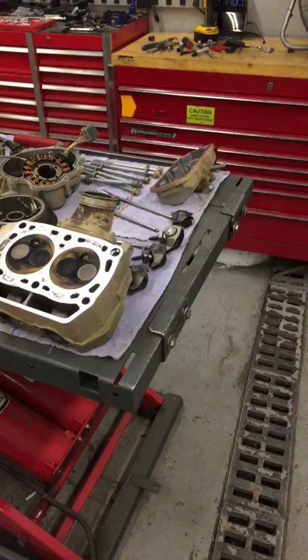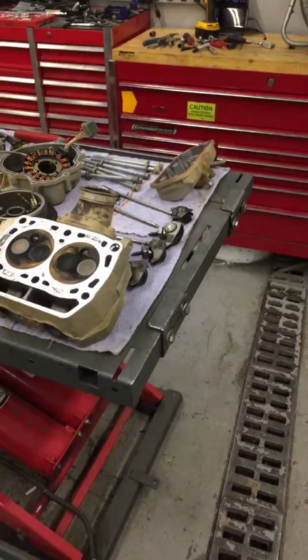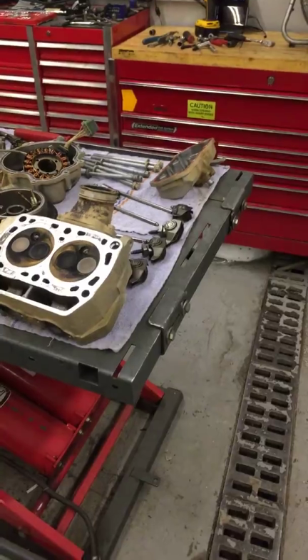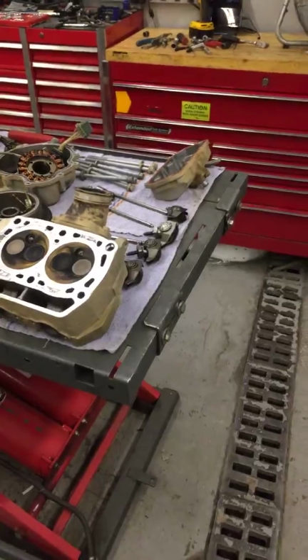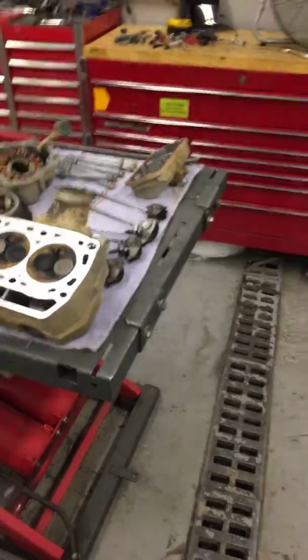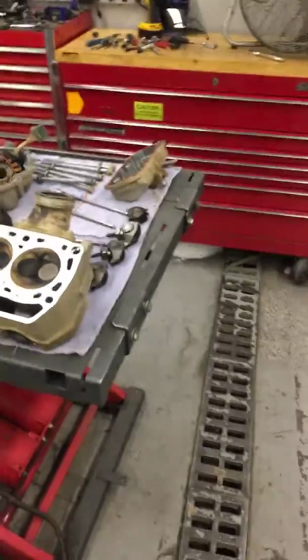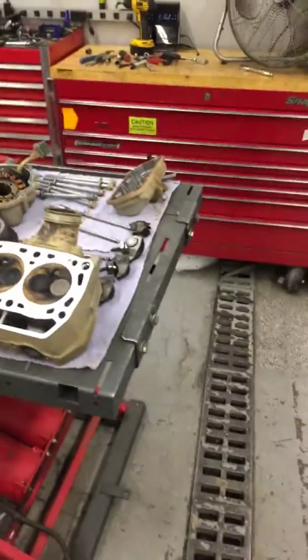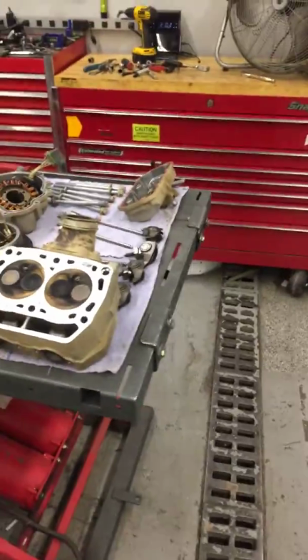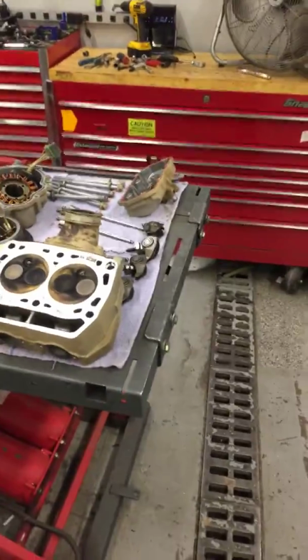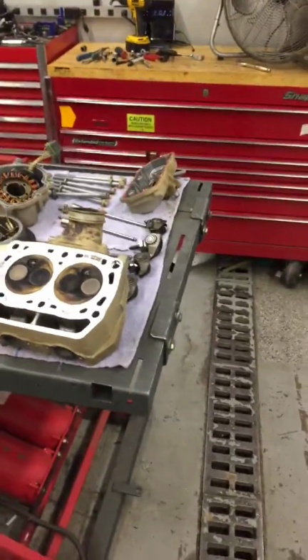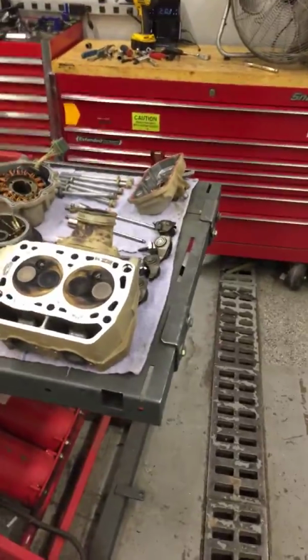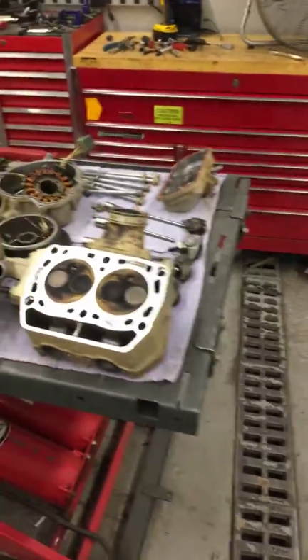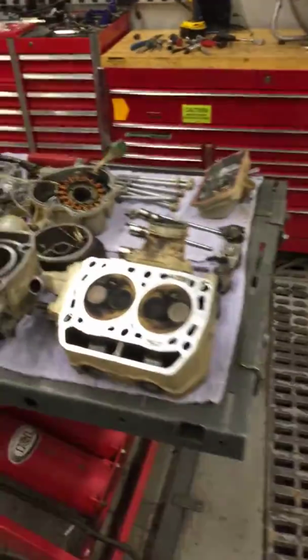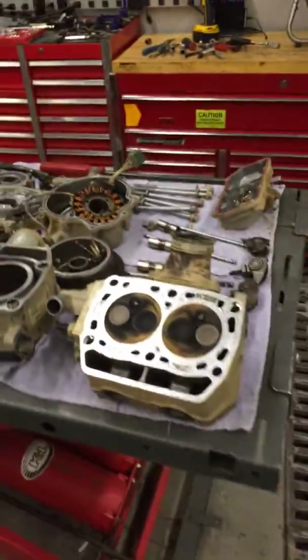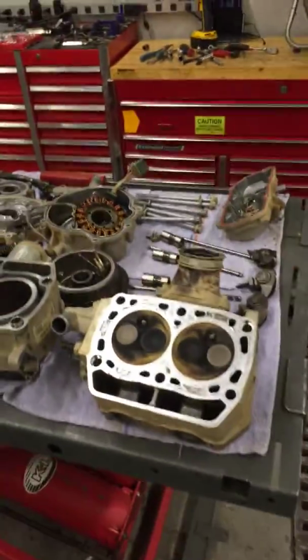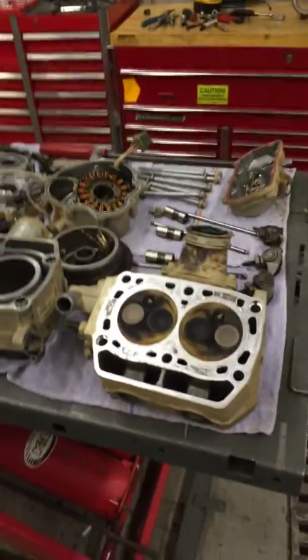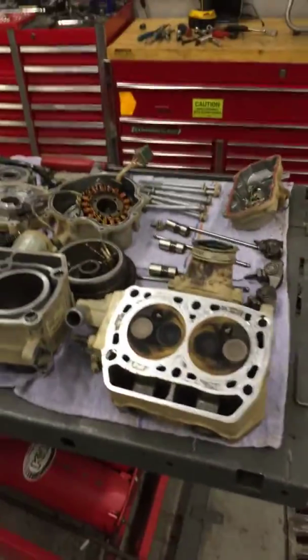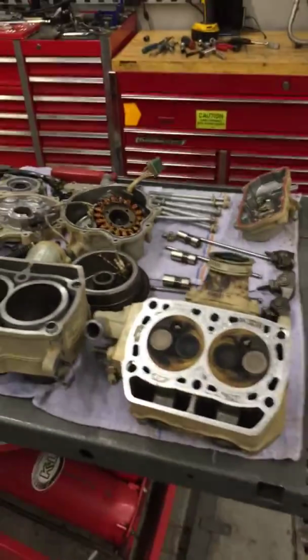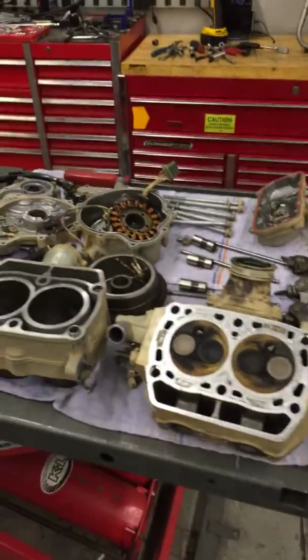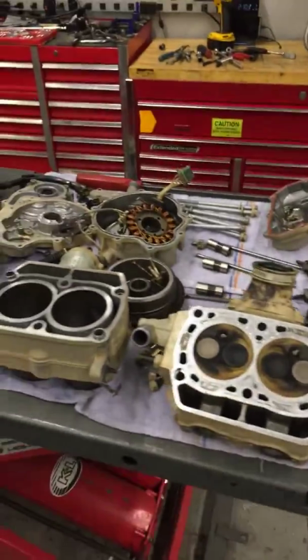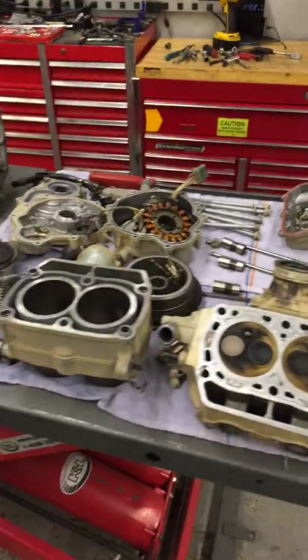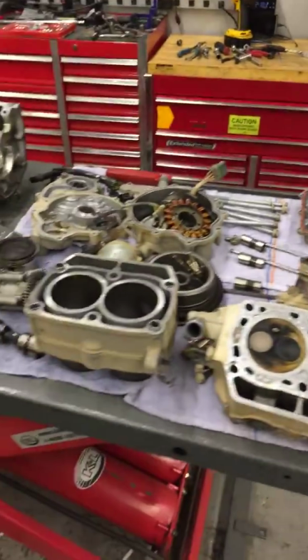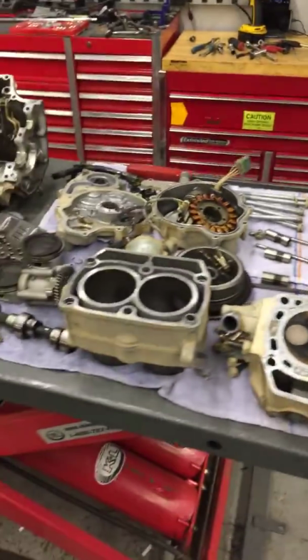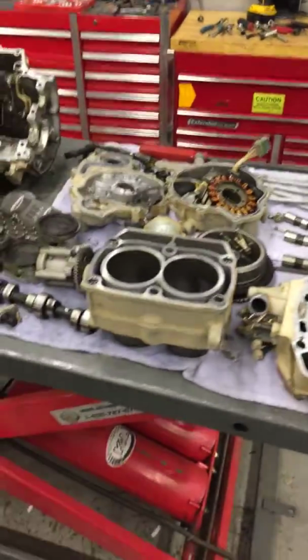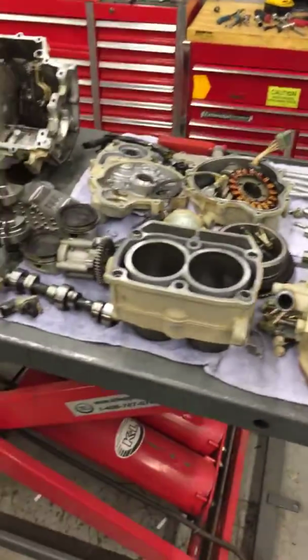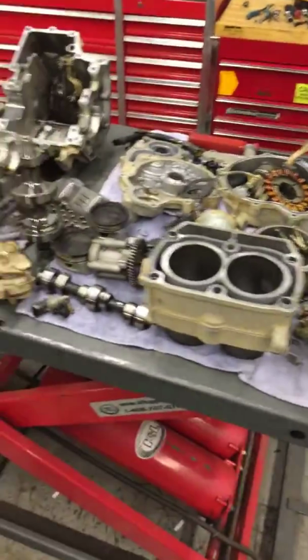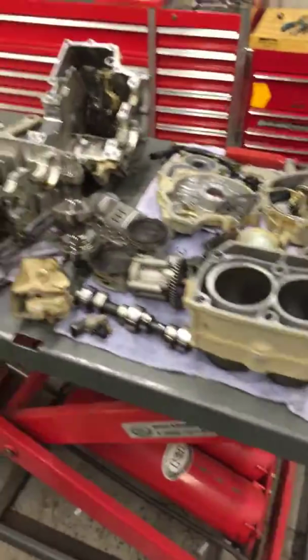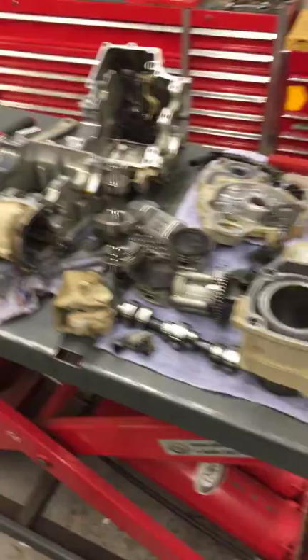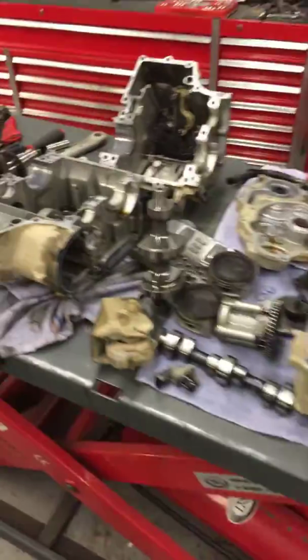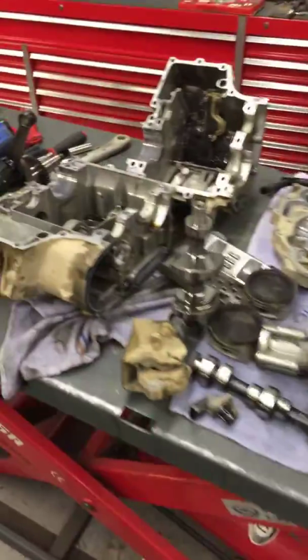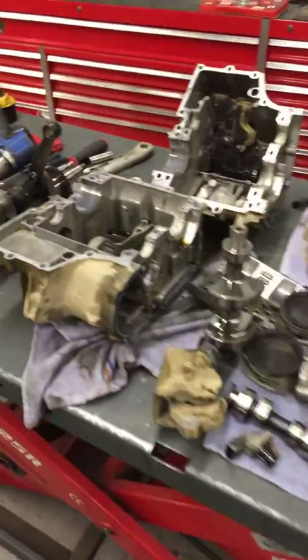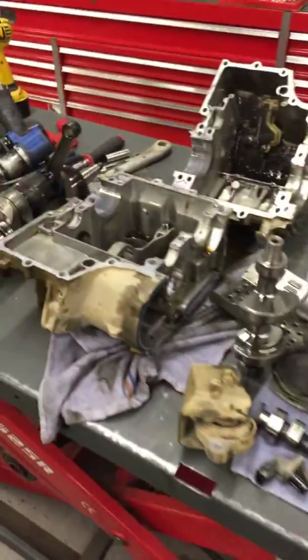Hey Melissa, this is Brian at GeForce. I got your motor all tore down and I wanted to go over it with you real quick.